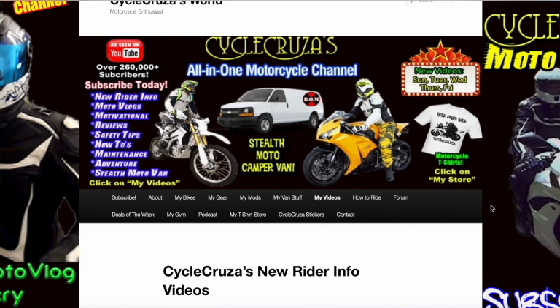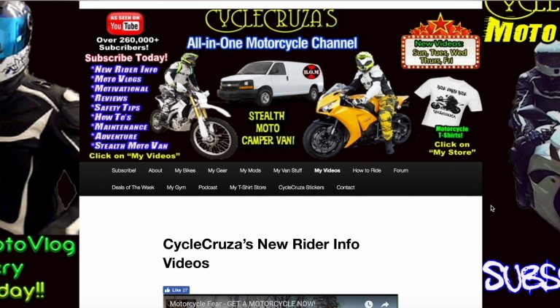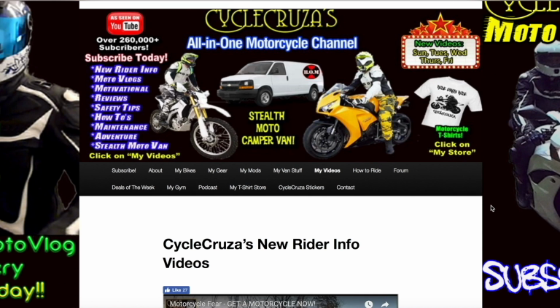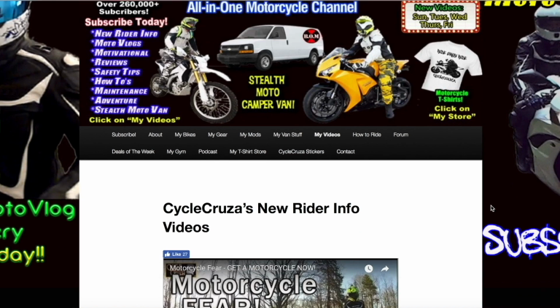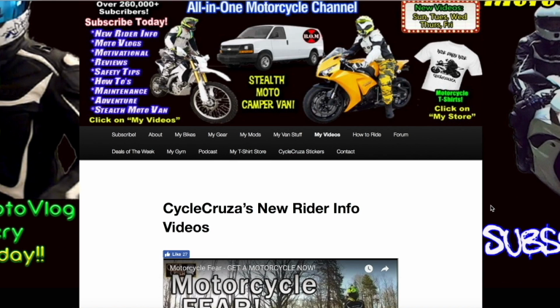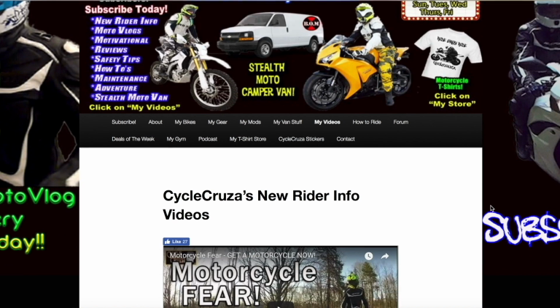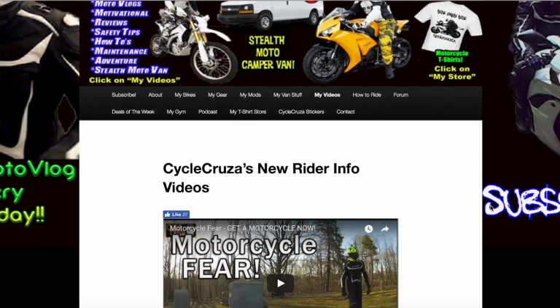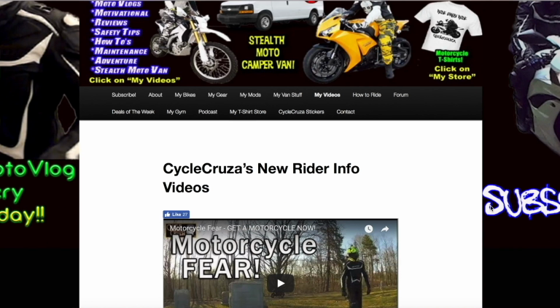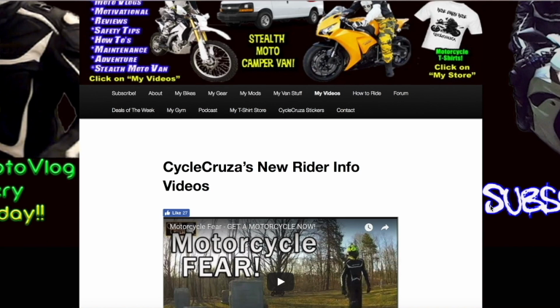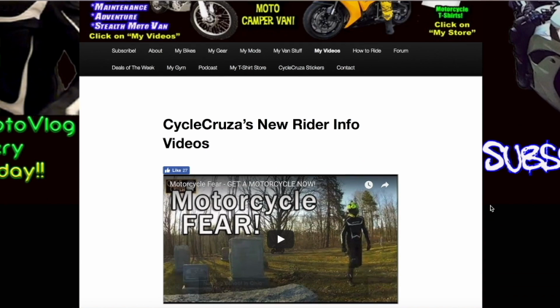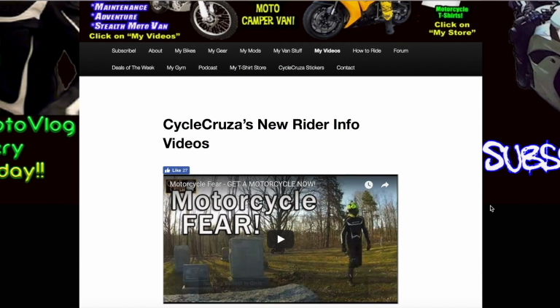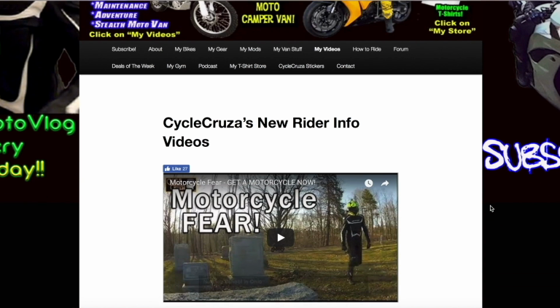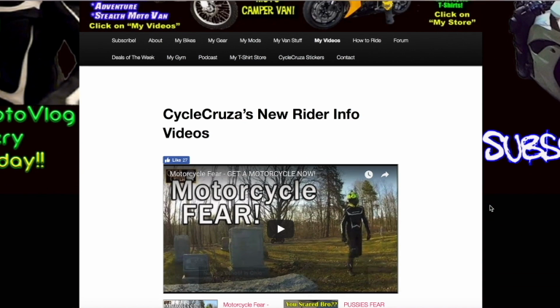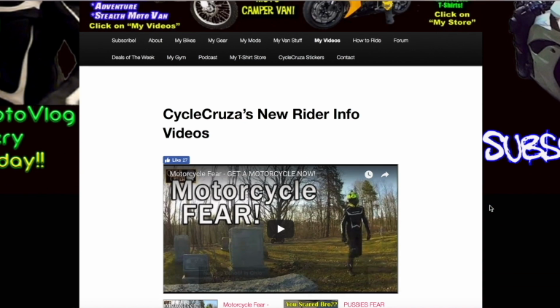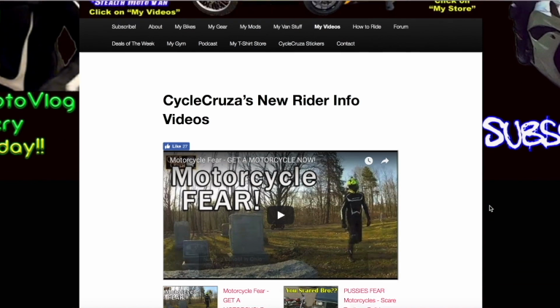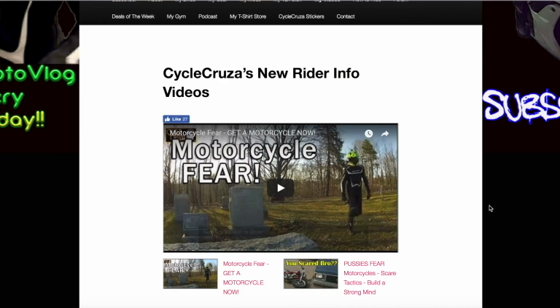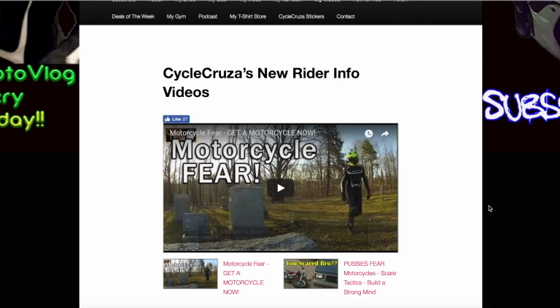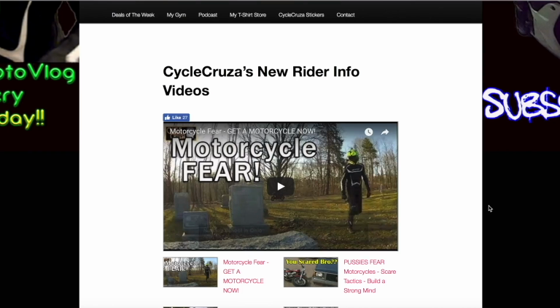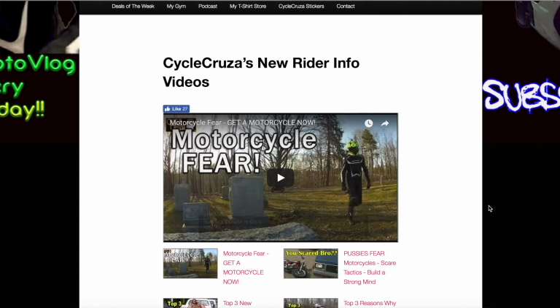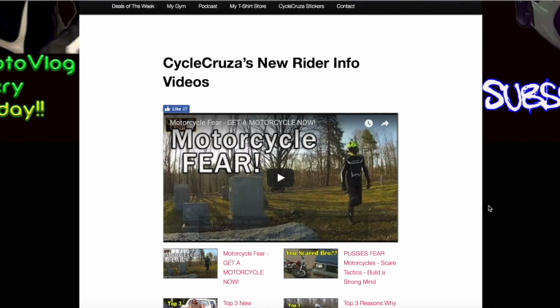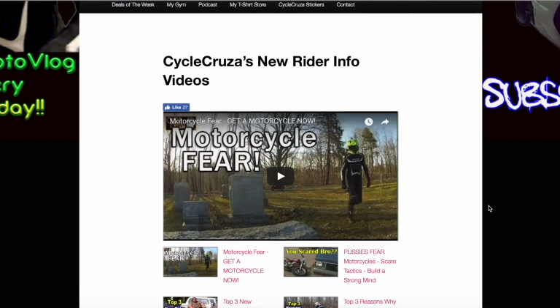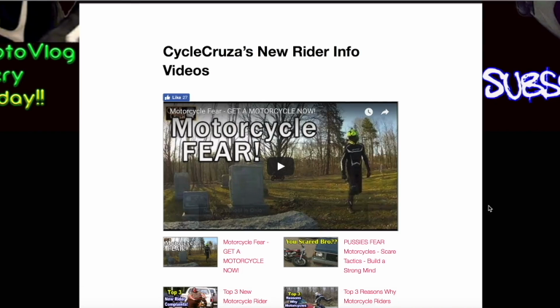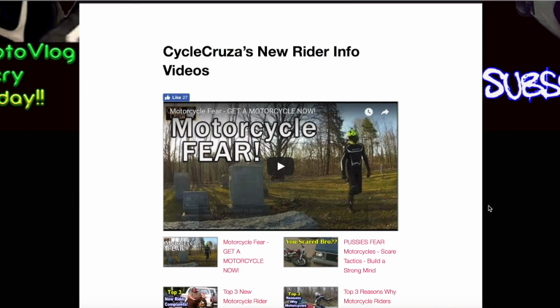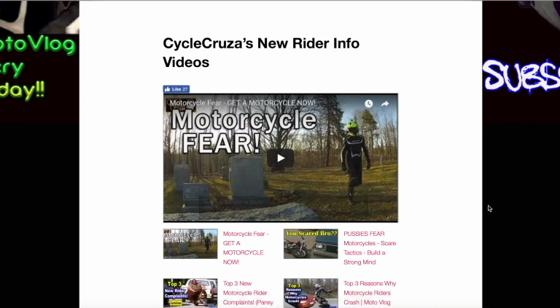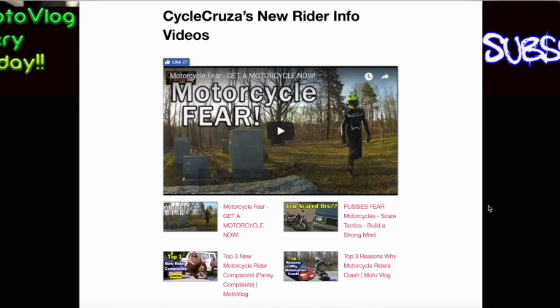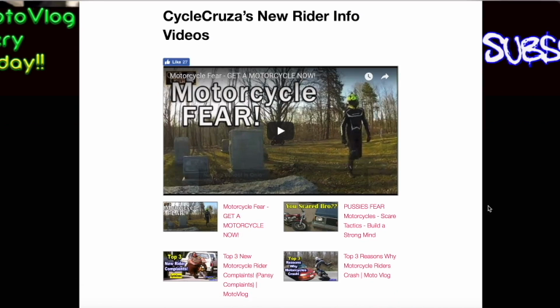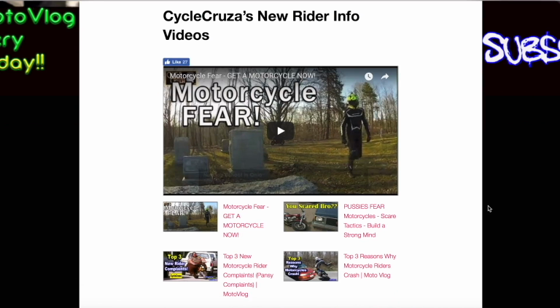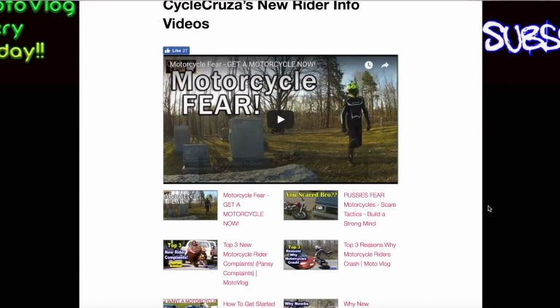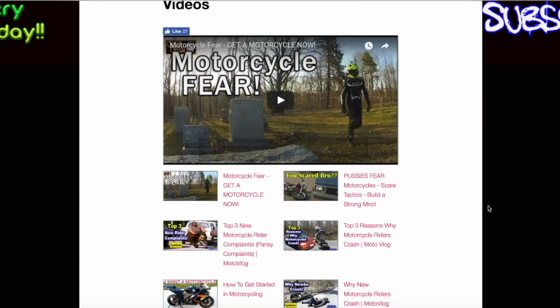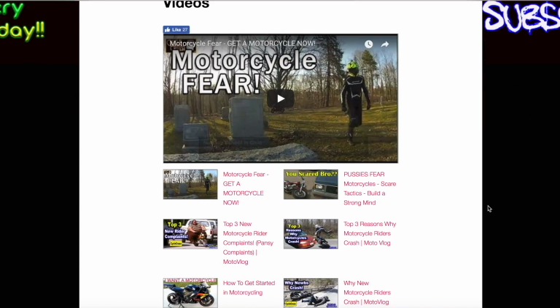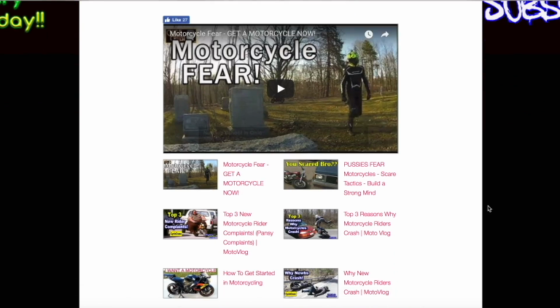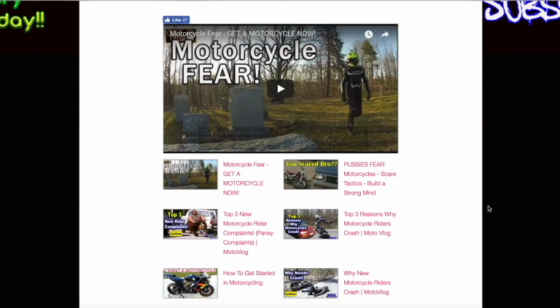Those are a bunch of playlists with all my videos categorized in them to make it easier for you to navigate through.